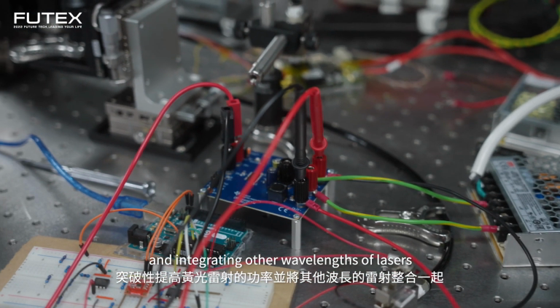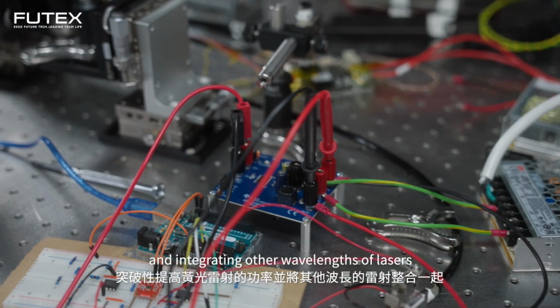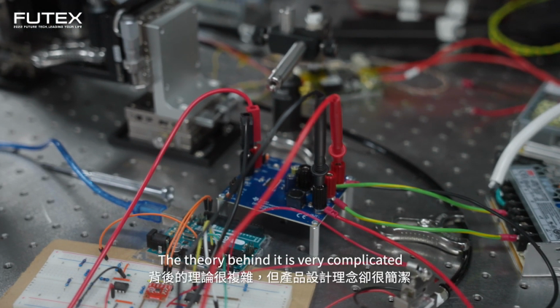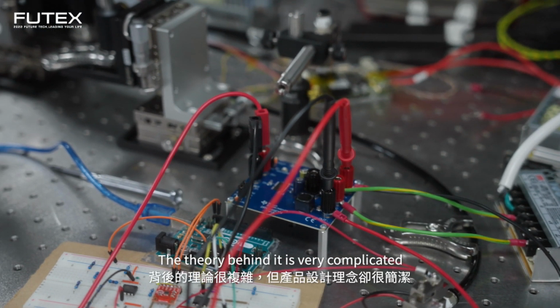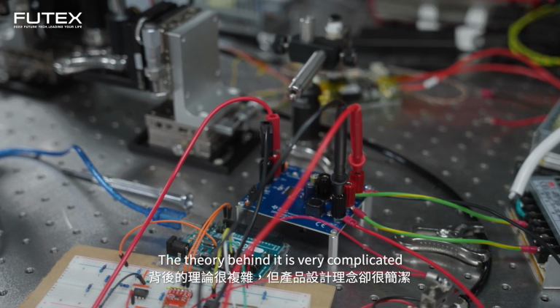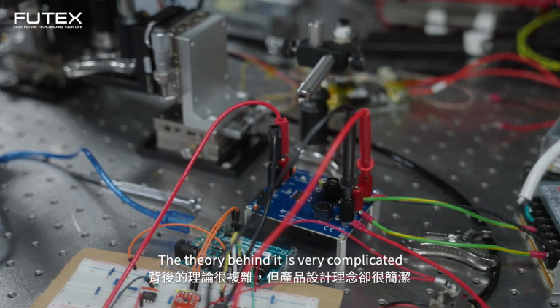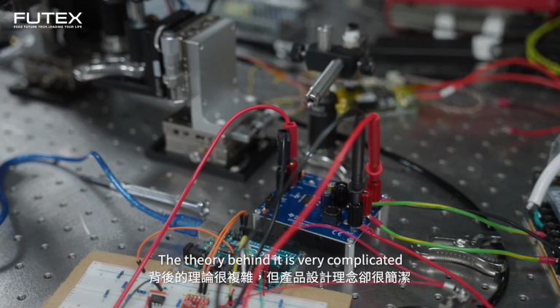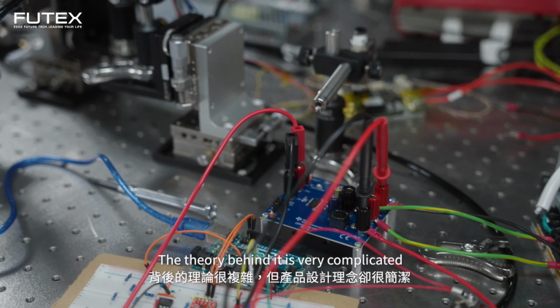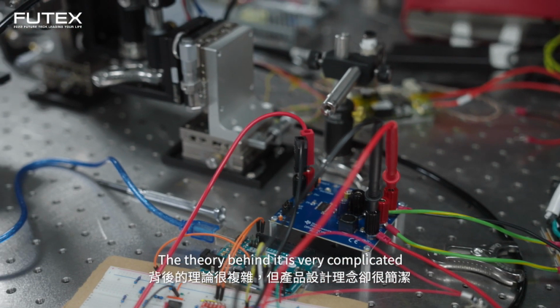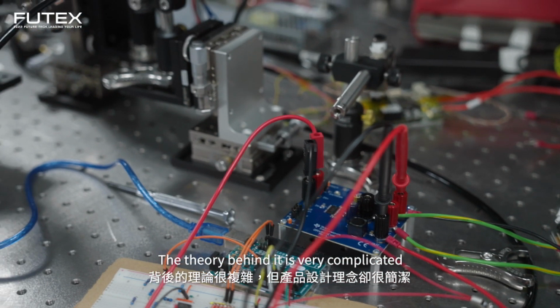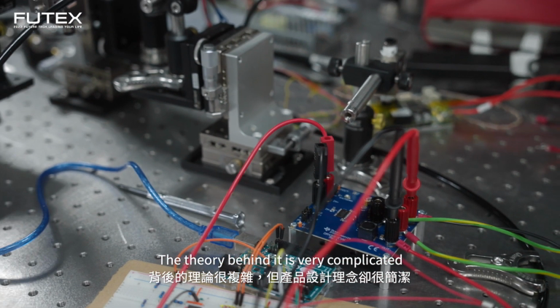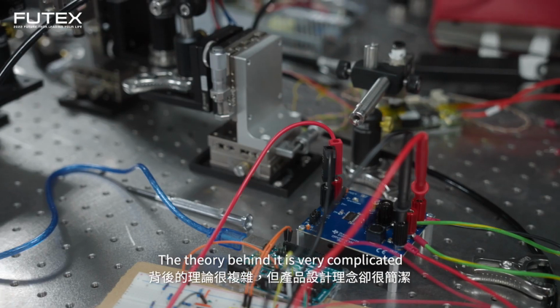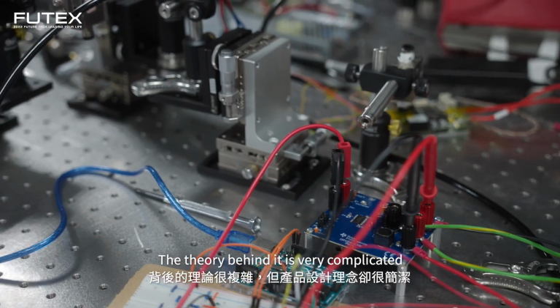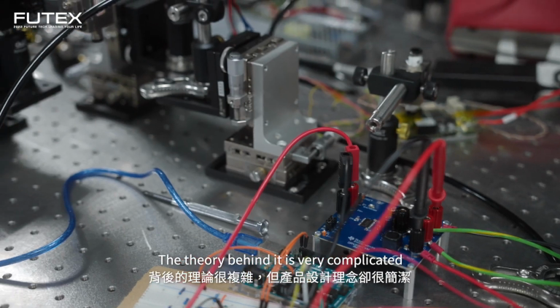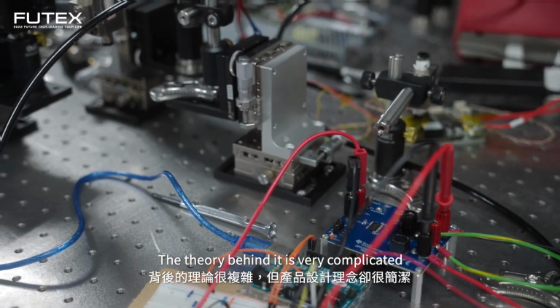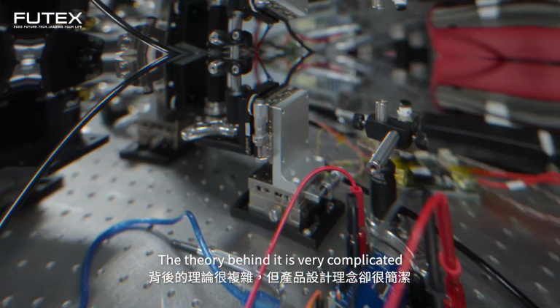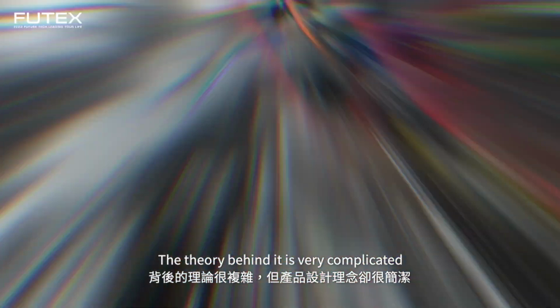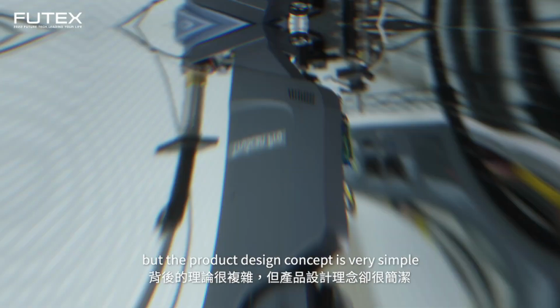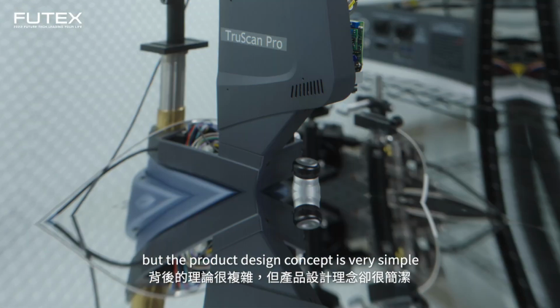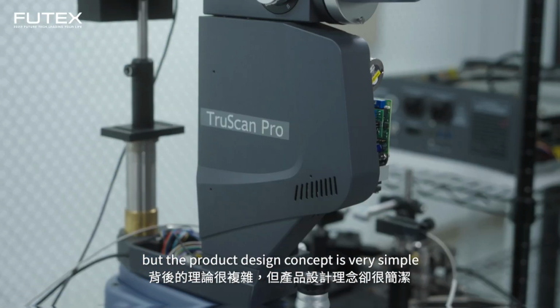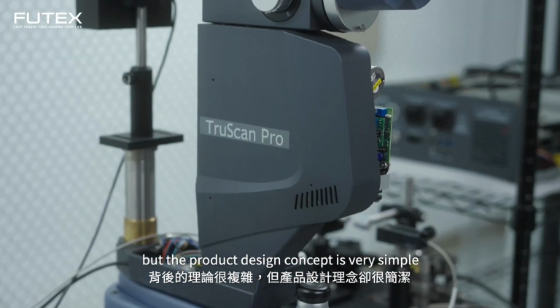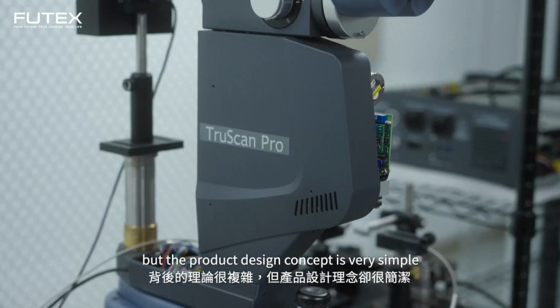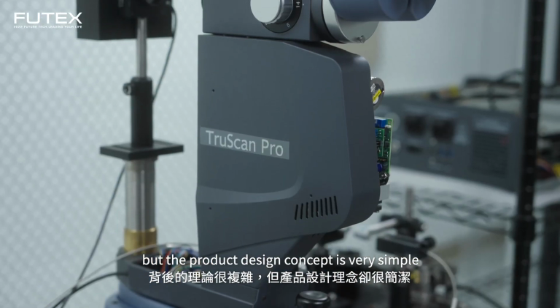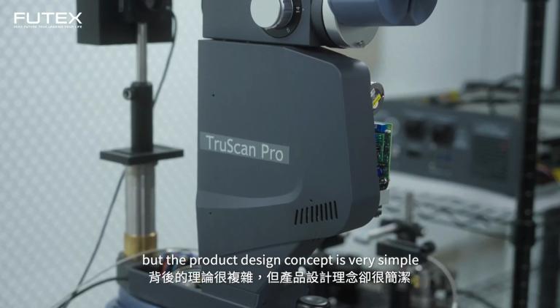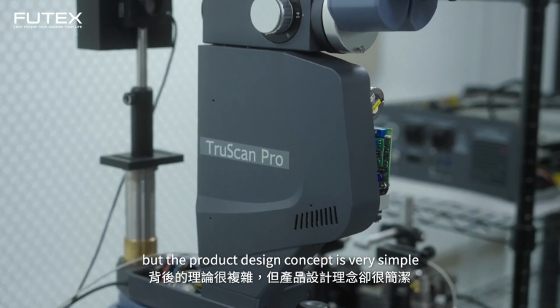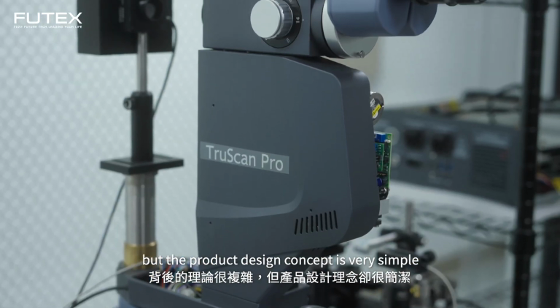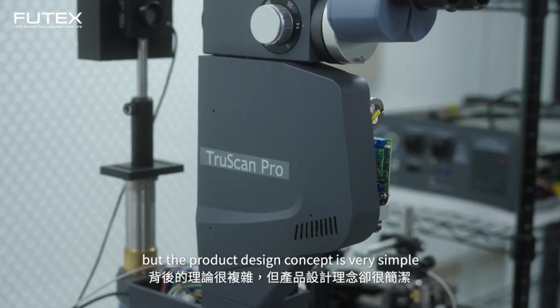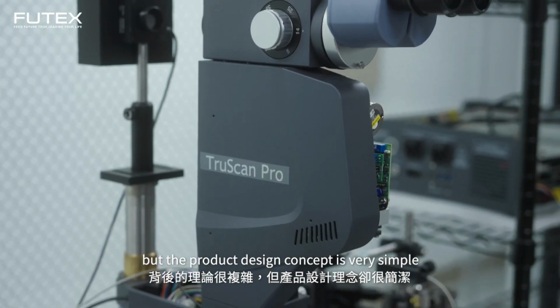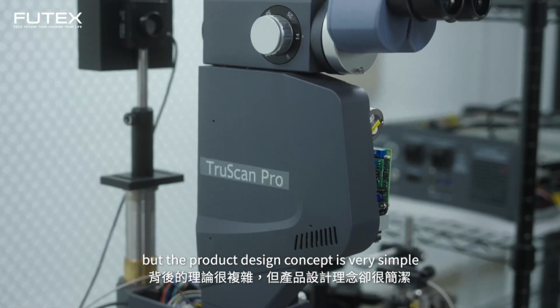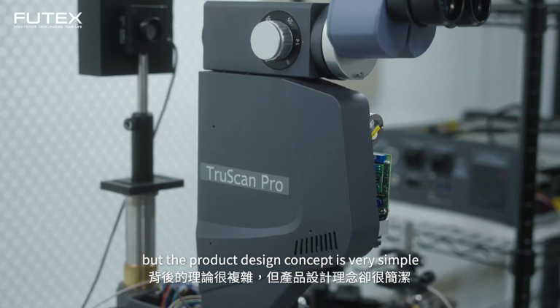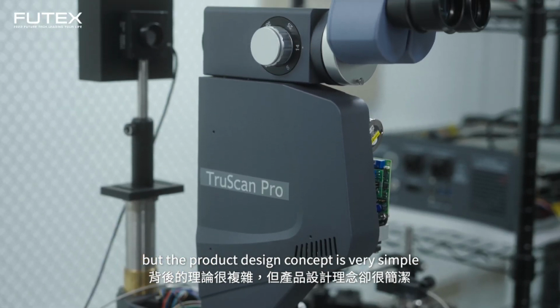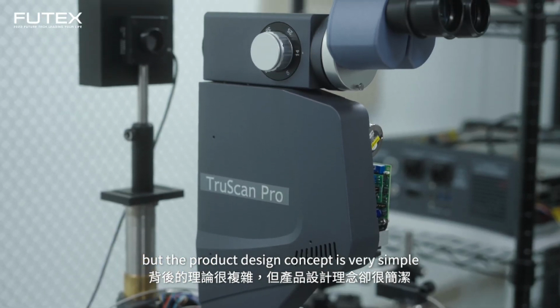The theory behind it is very complicated, but the product design is very simple.